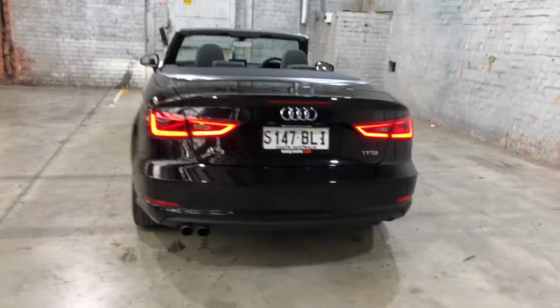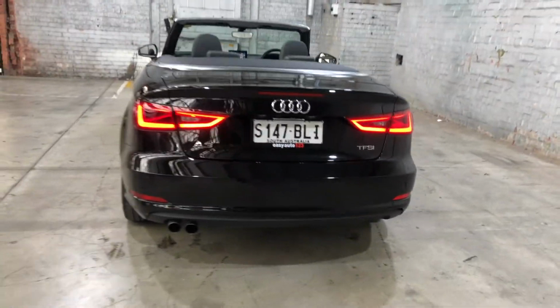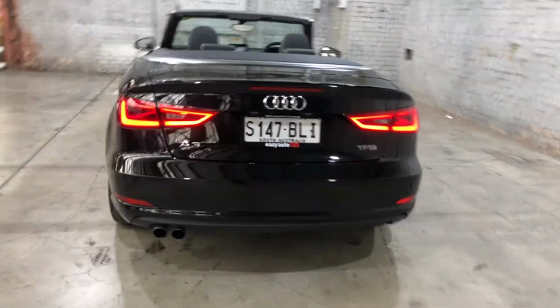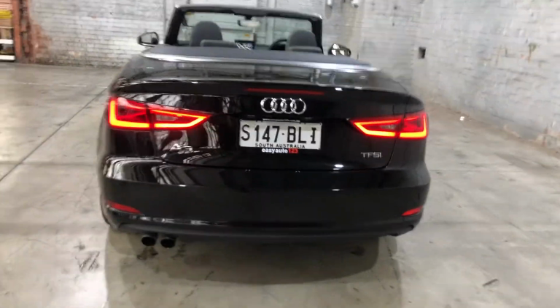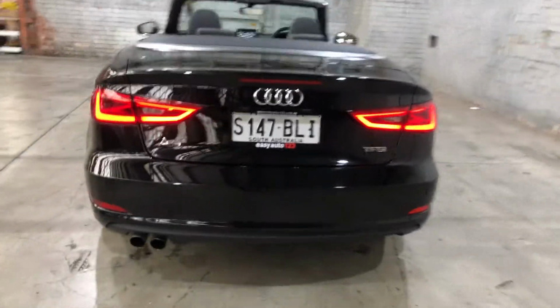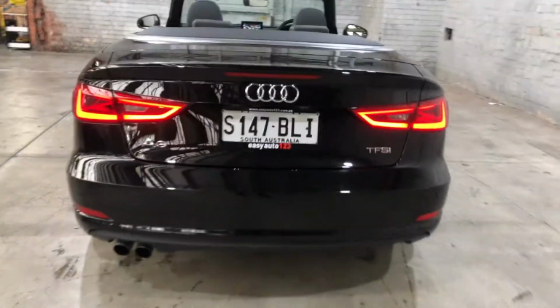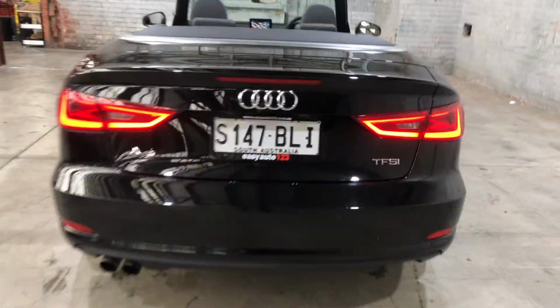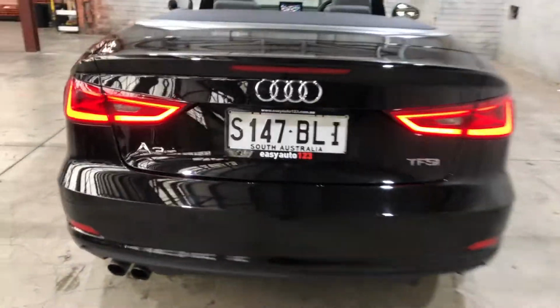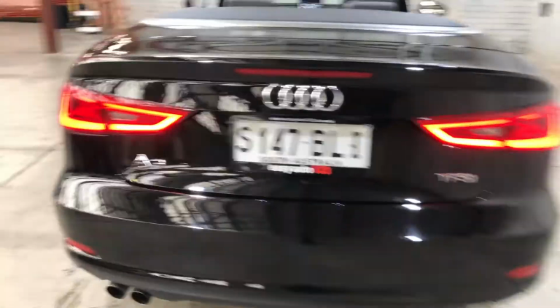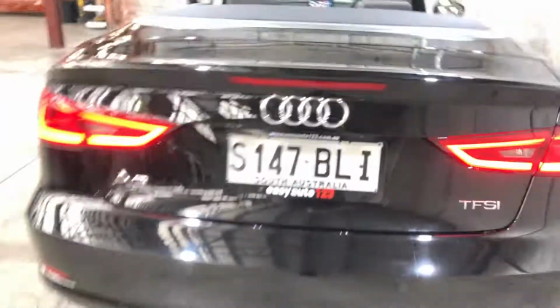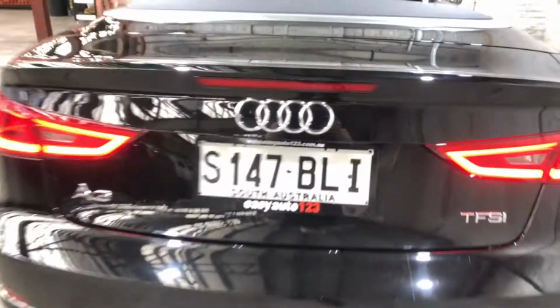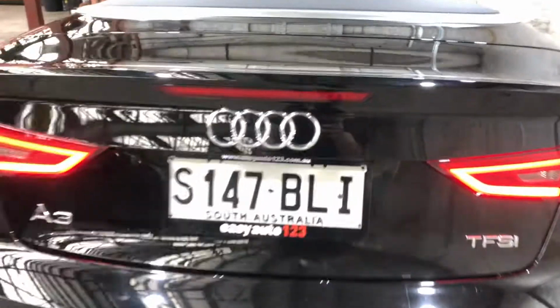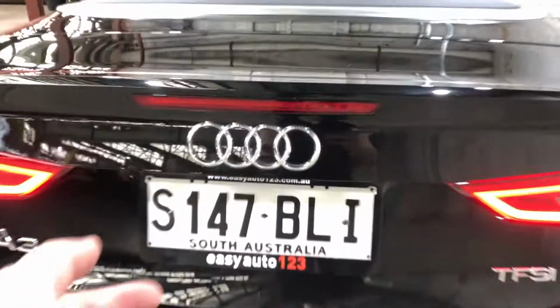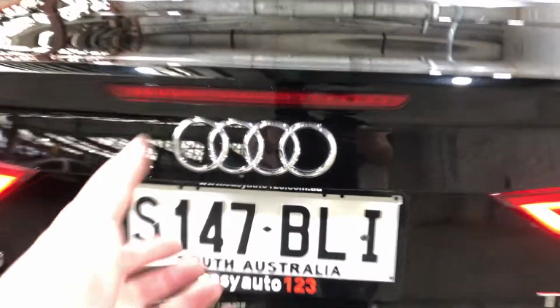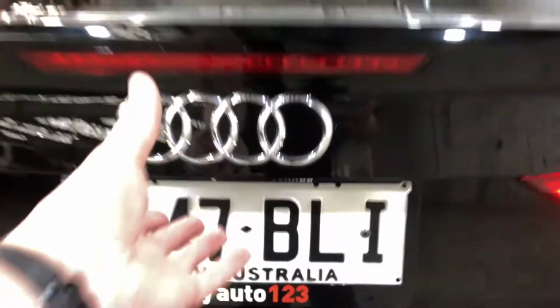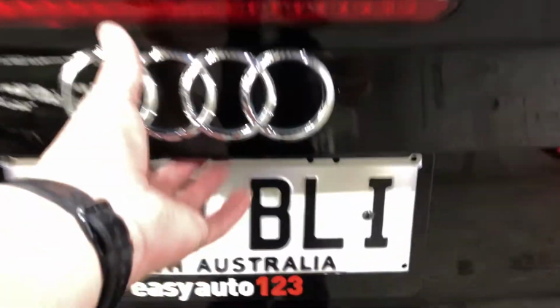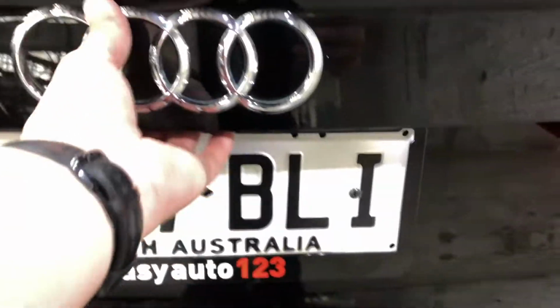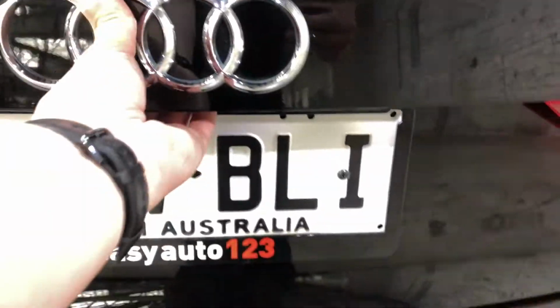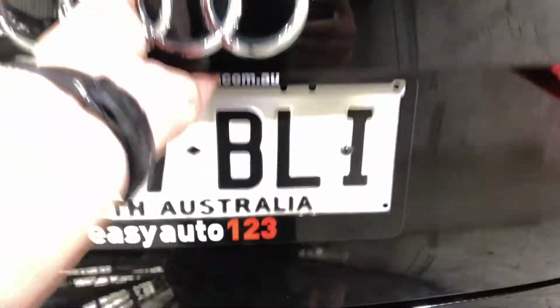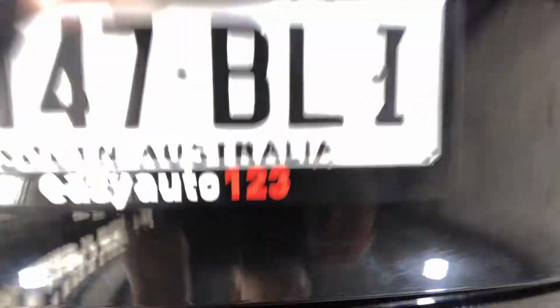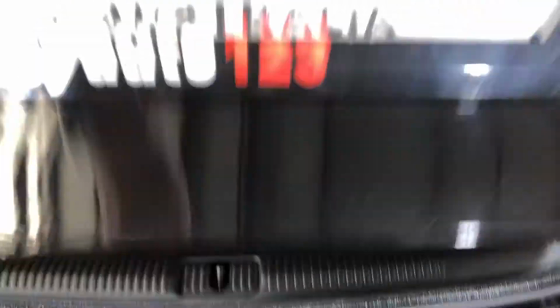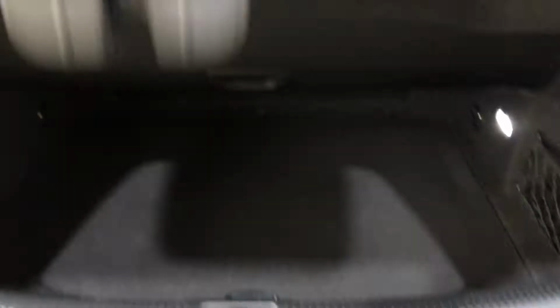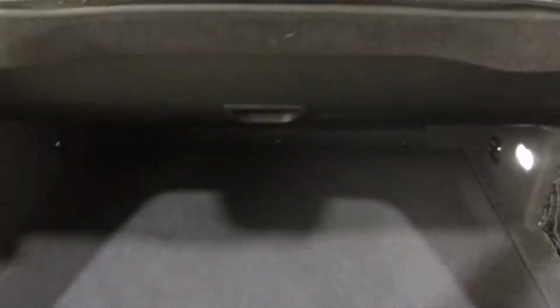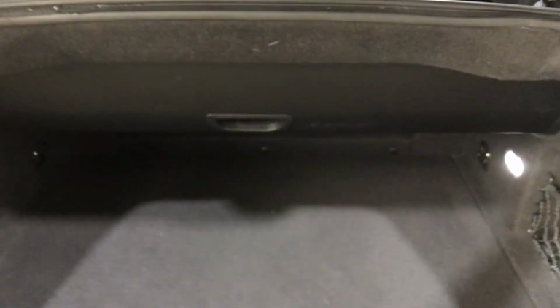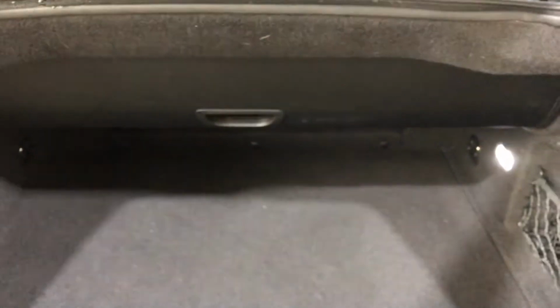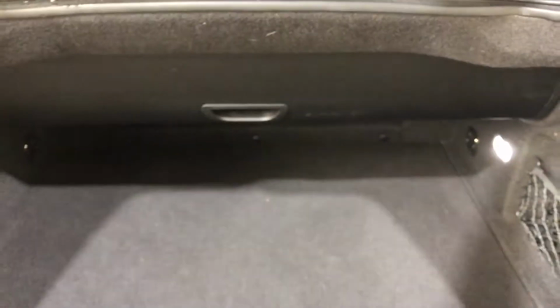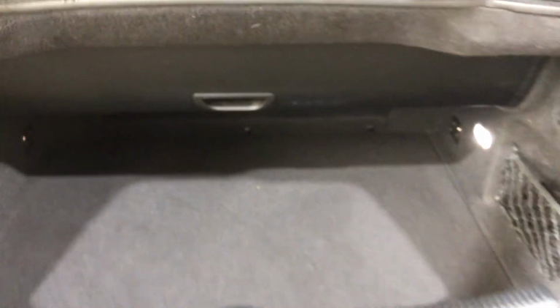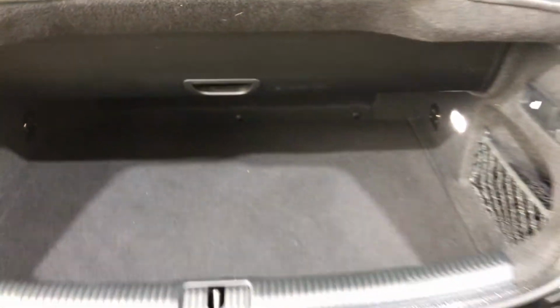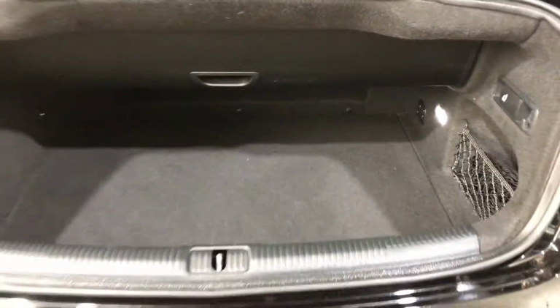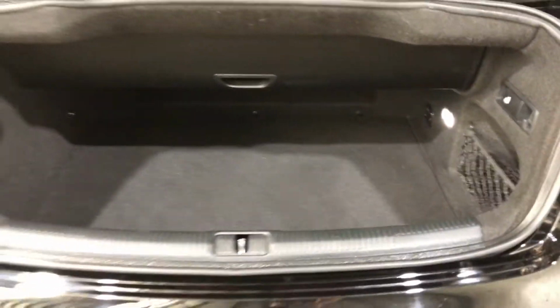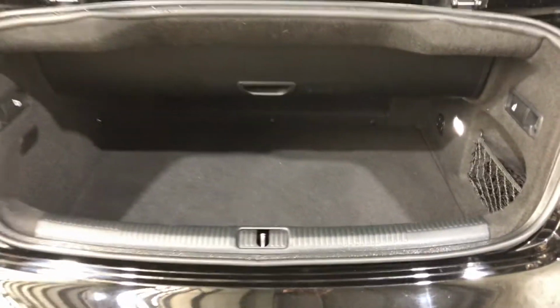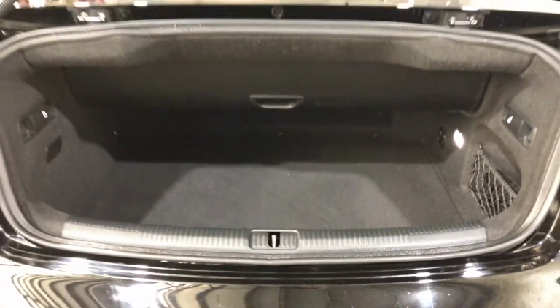As we jump inside the boot here, being a small convertible, there's actually quite a big amount of boot space at the back still.